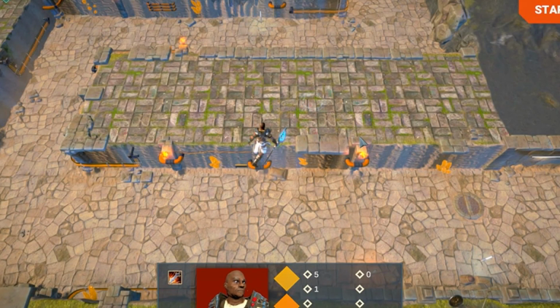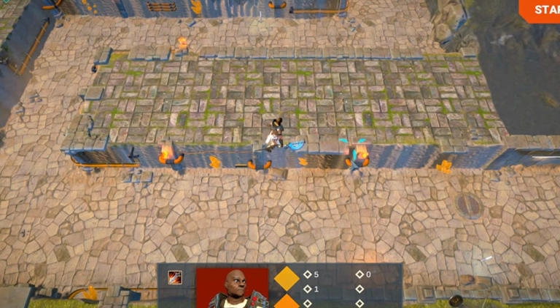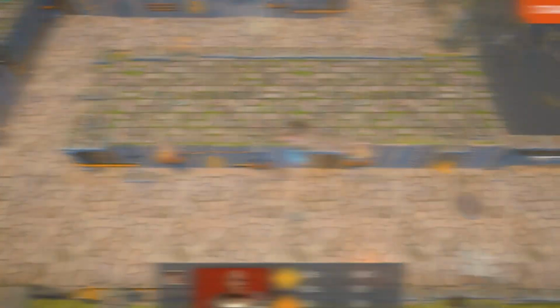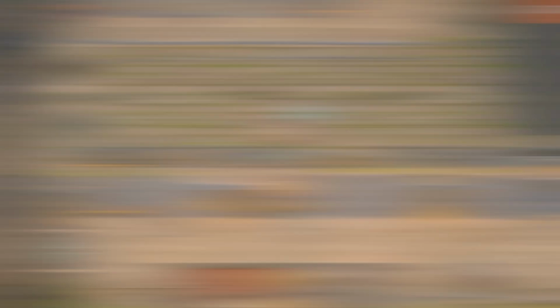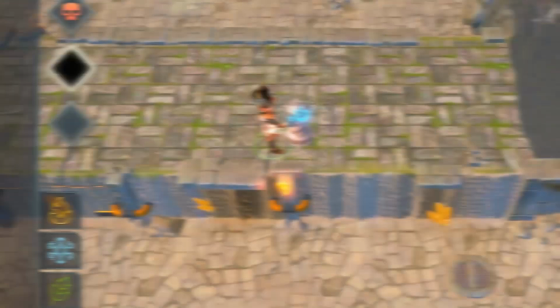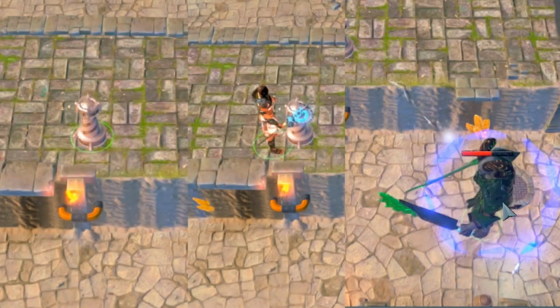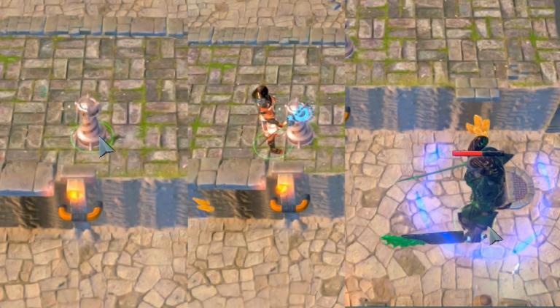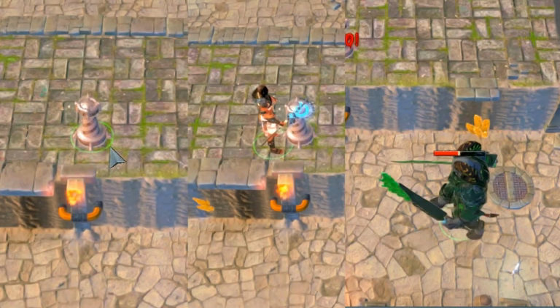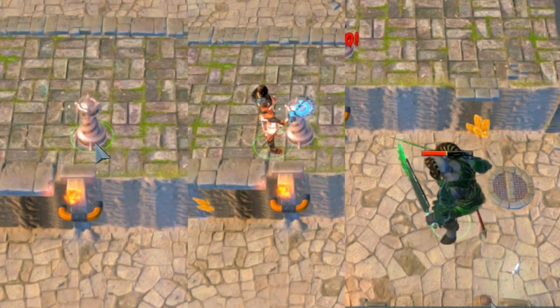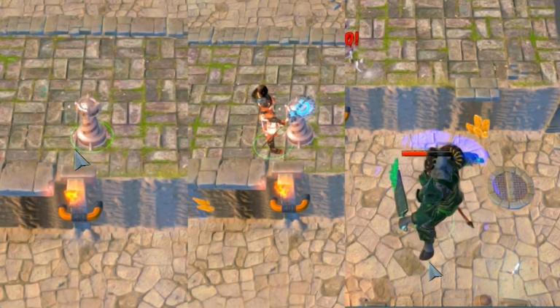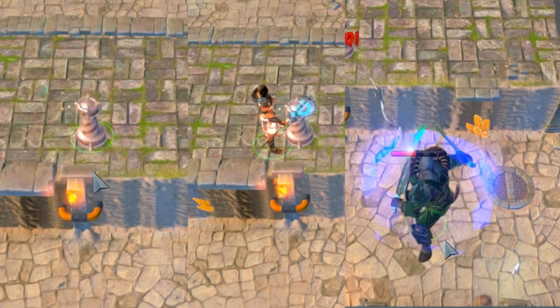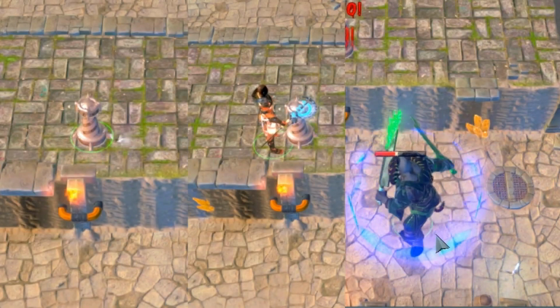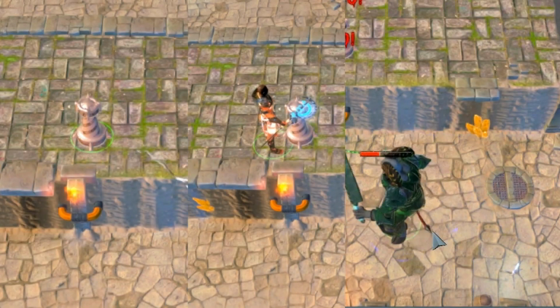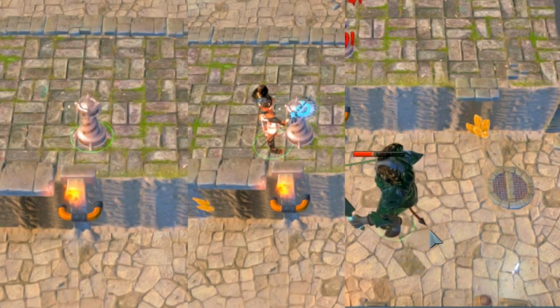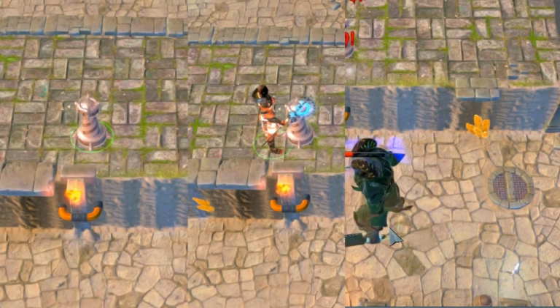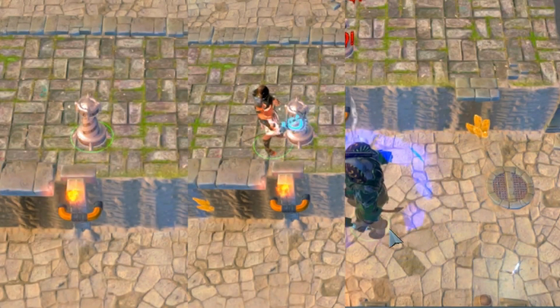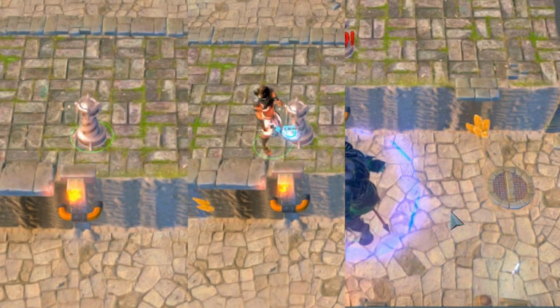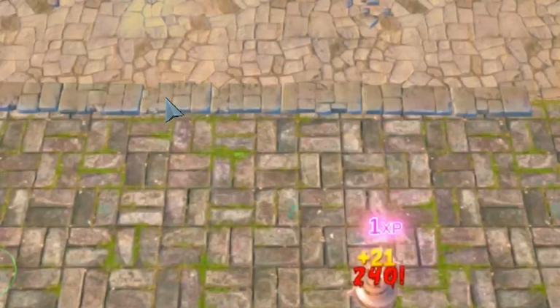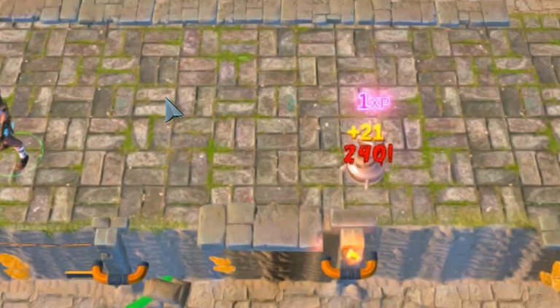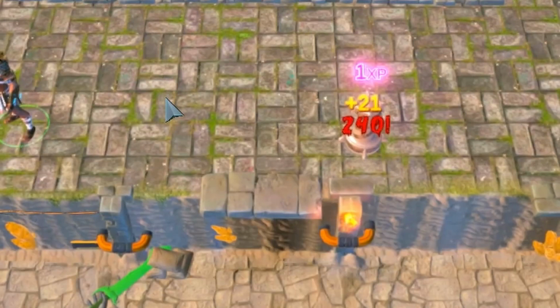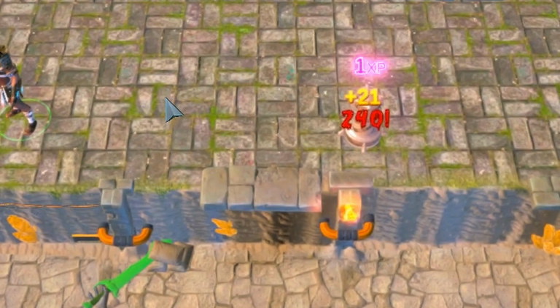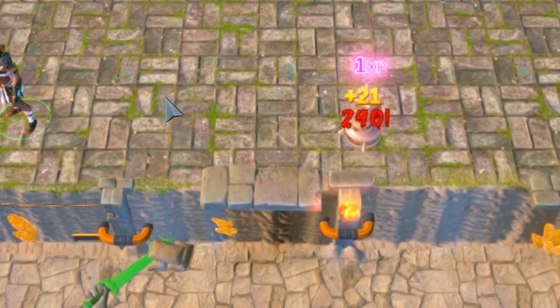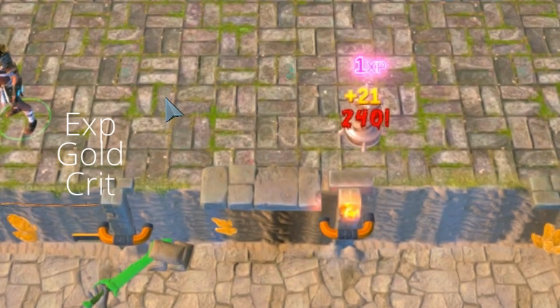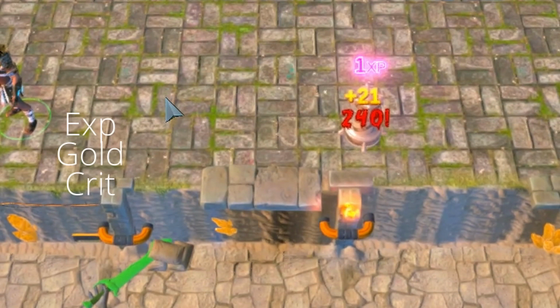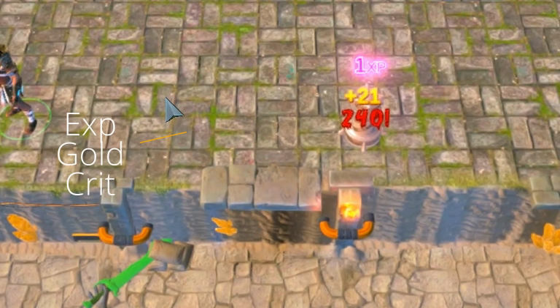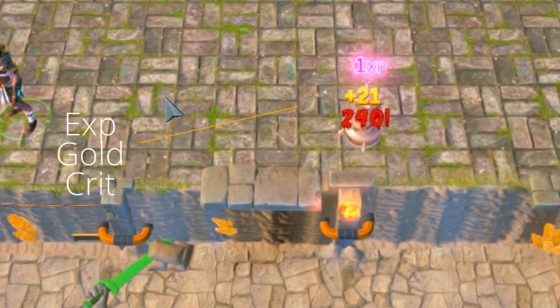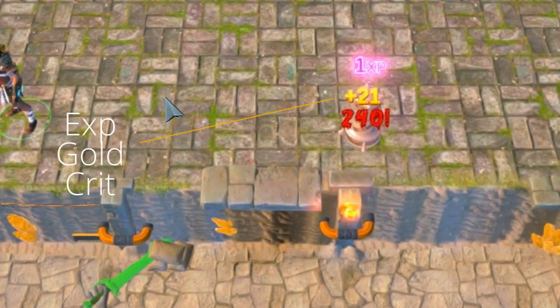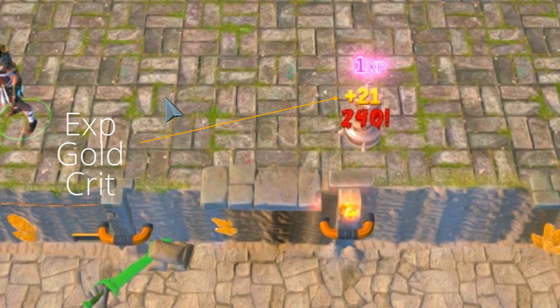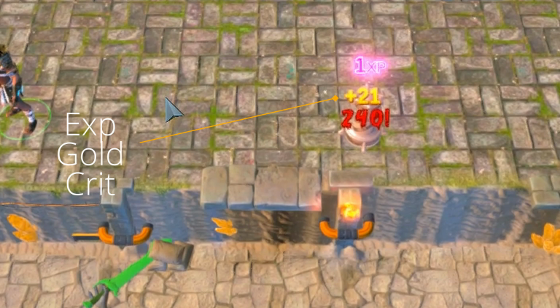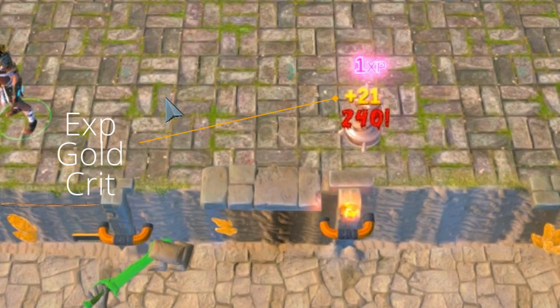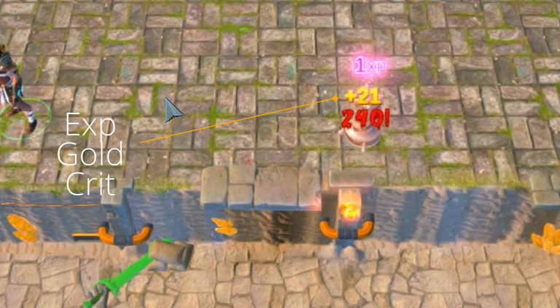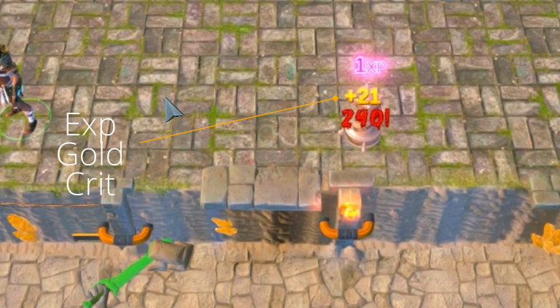A waypoint marker for the tech mage, and indicators for selected enemy, tower, and tech mage. Critical hit damage, experience, and gold floating texts were also added.